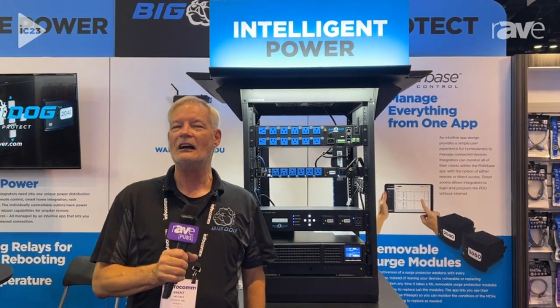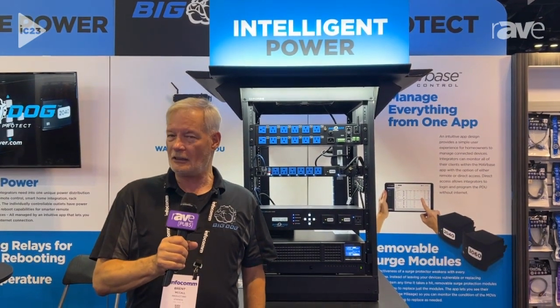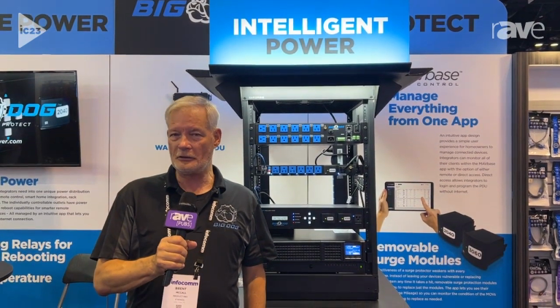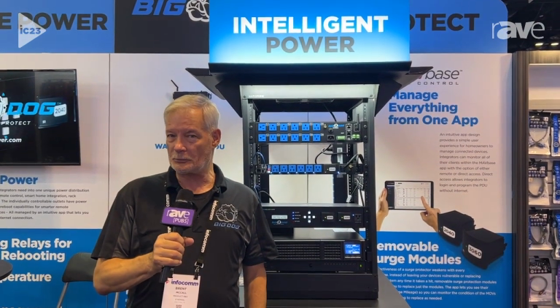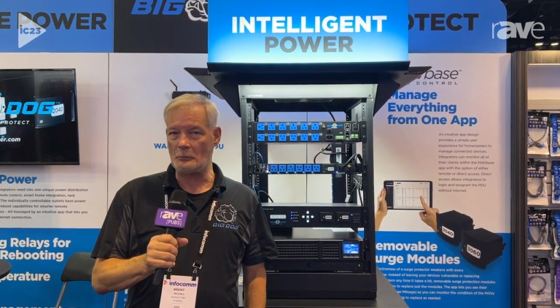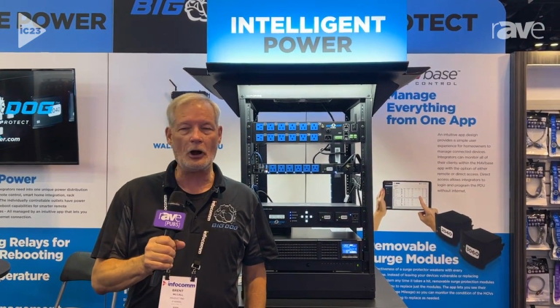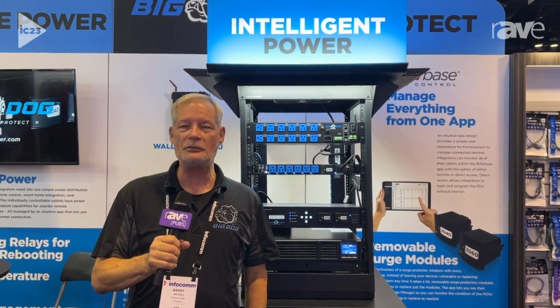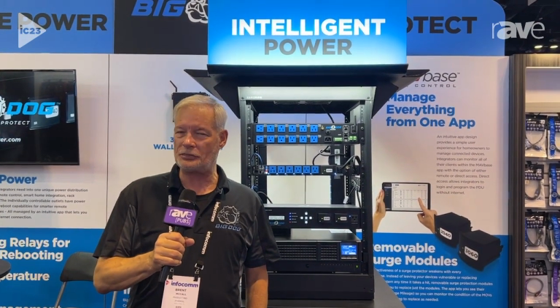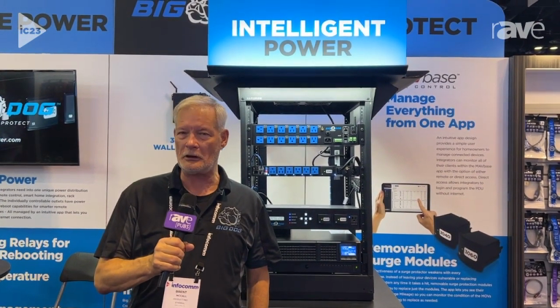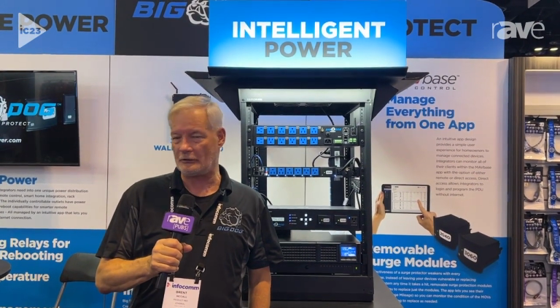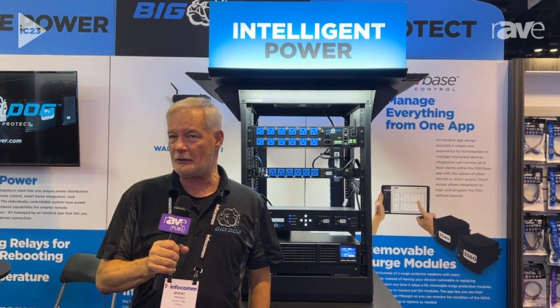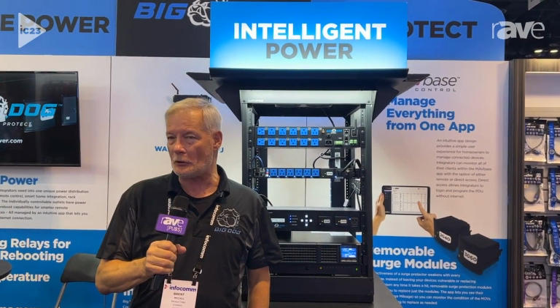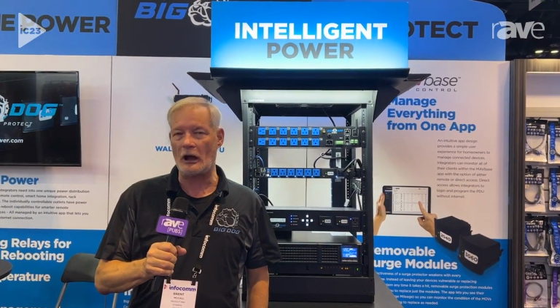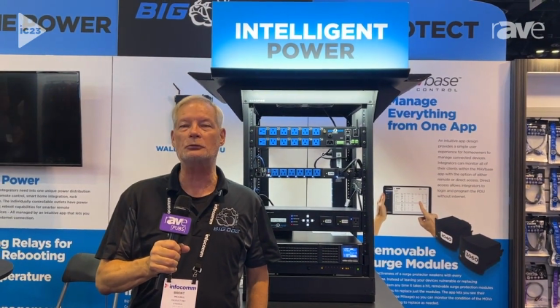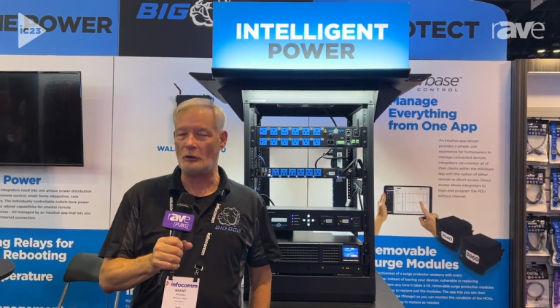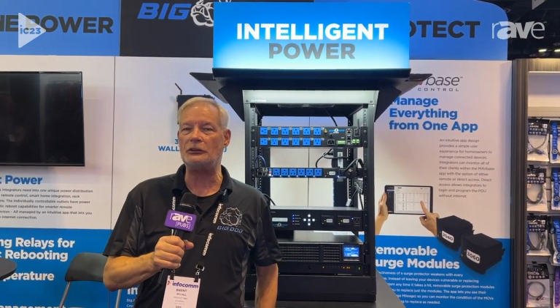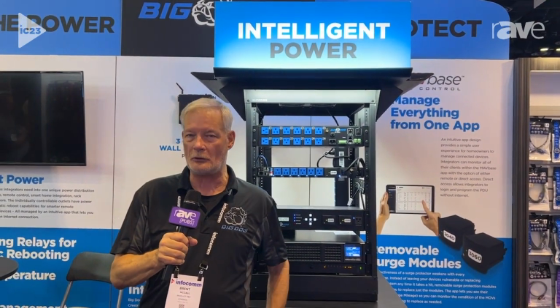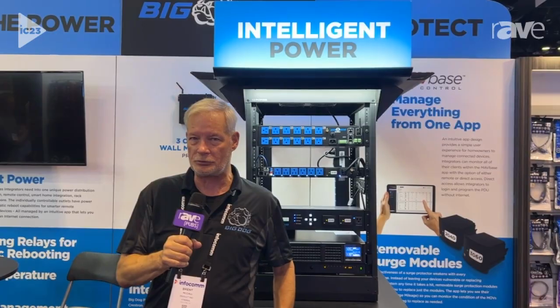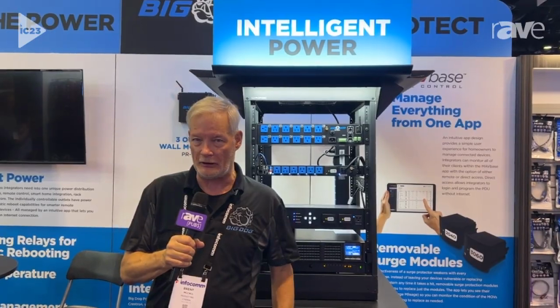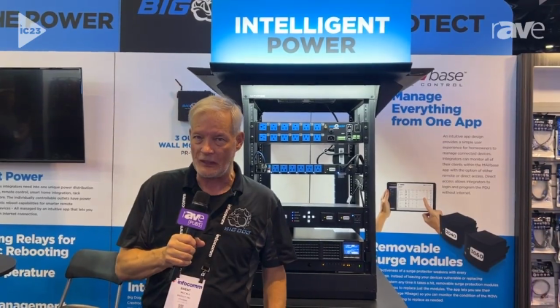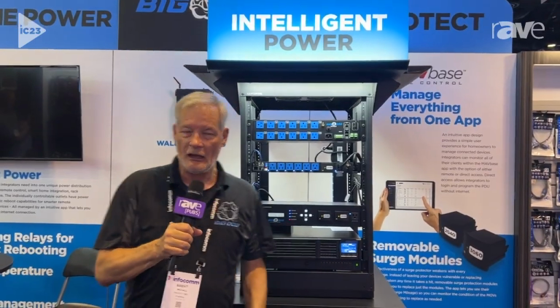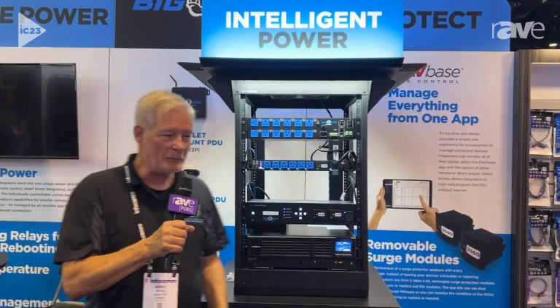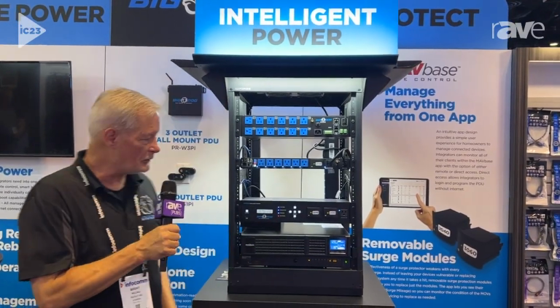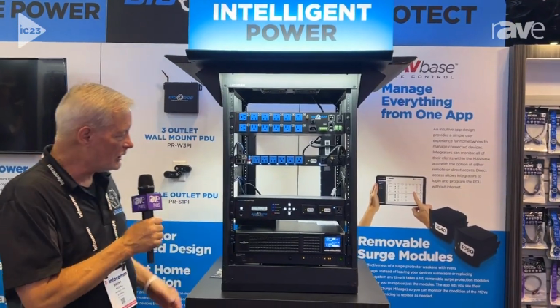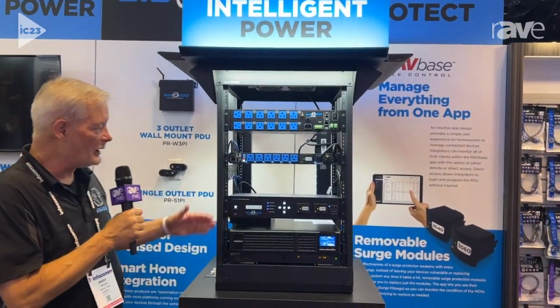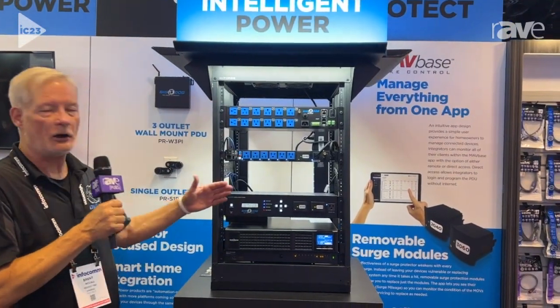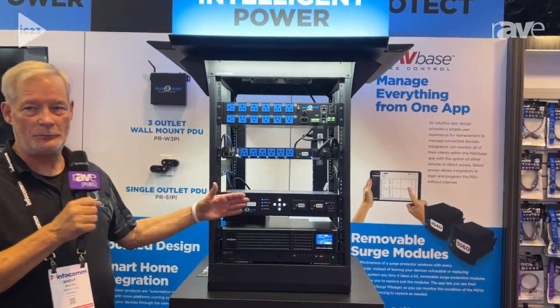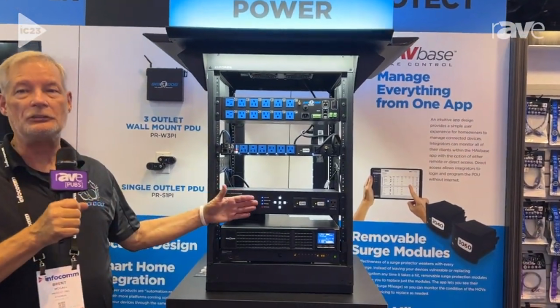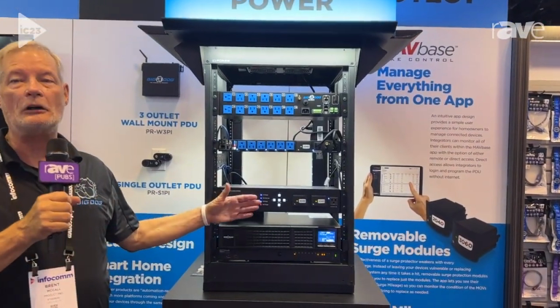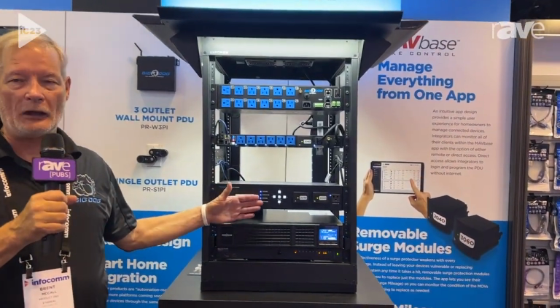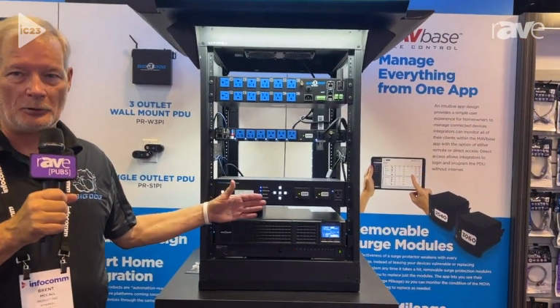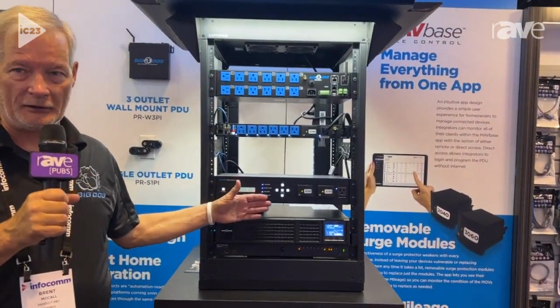Hello, this is Brent McCall with Ethereal at Infocom 2023, and I'm here to talk about our Big Dog Power product.